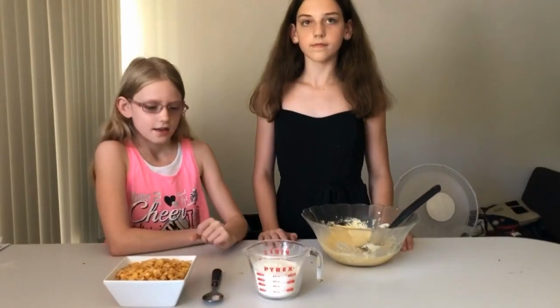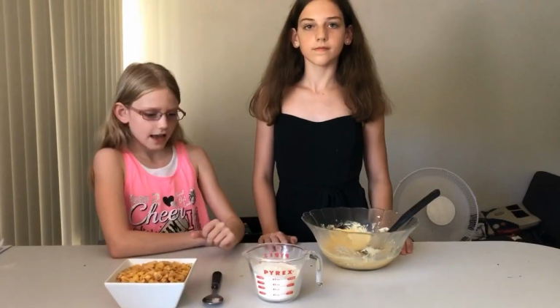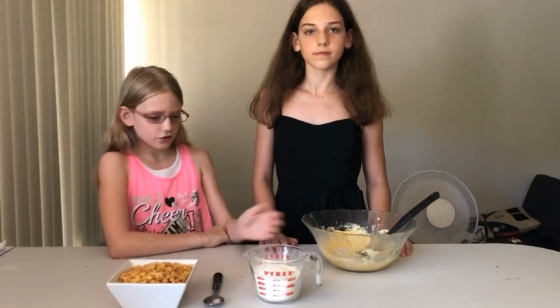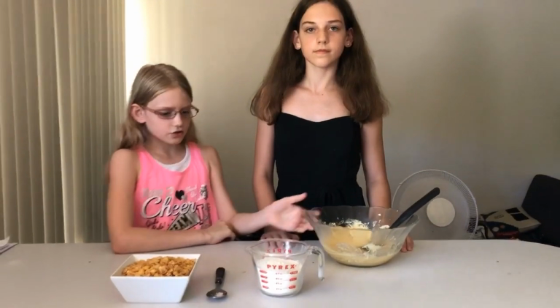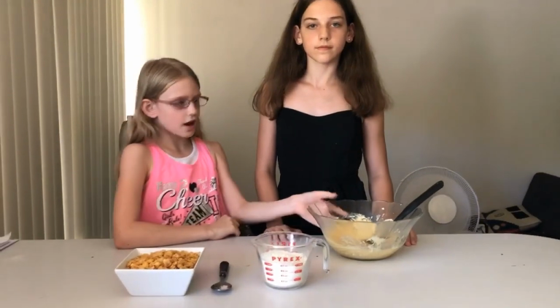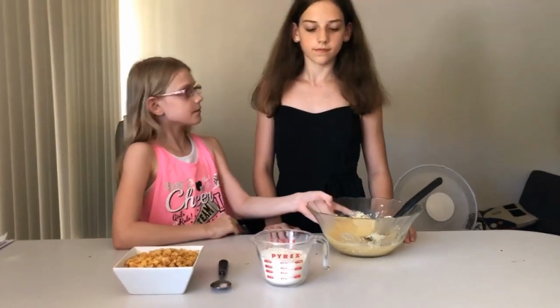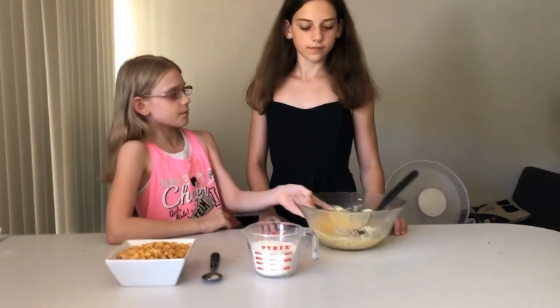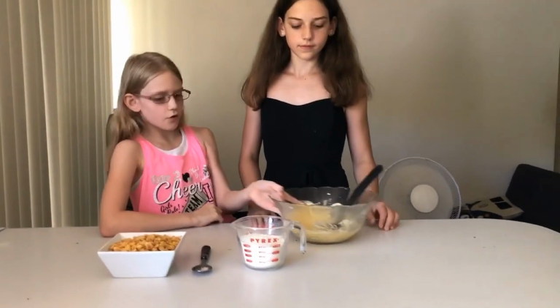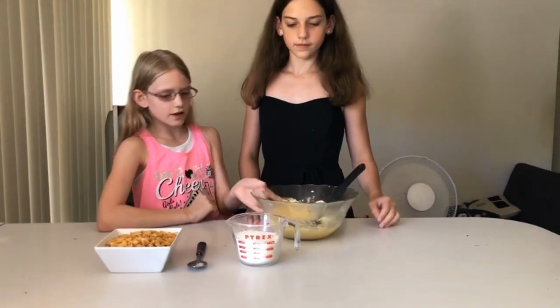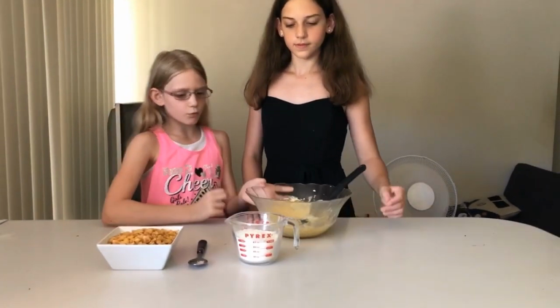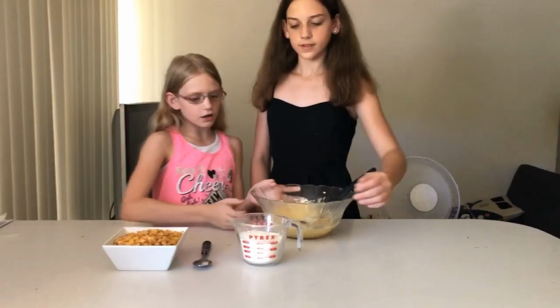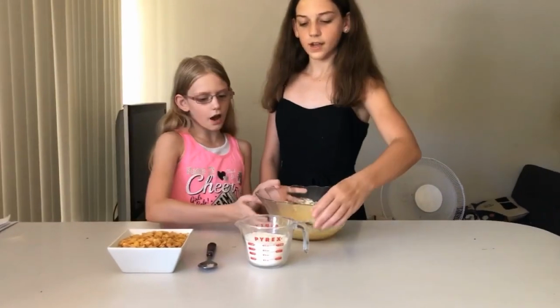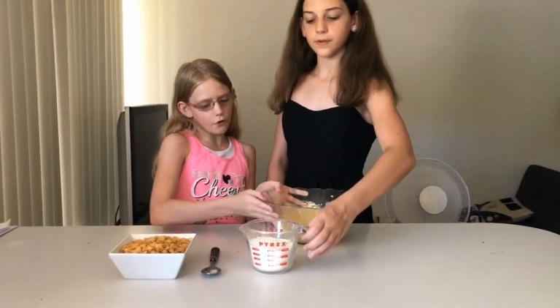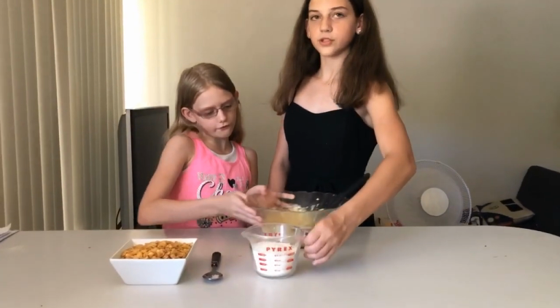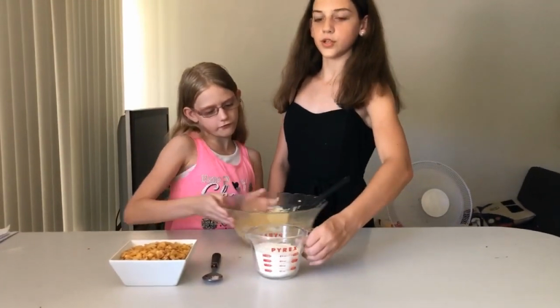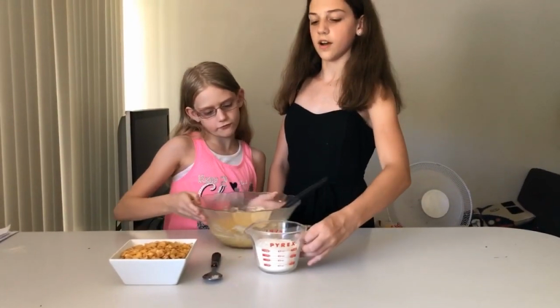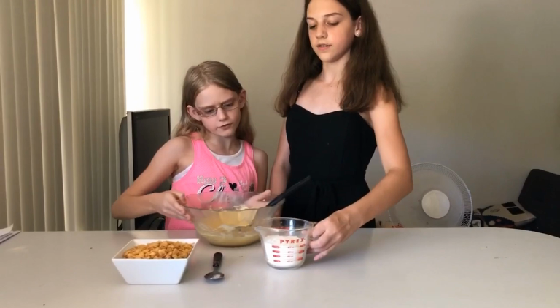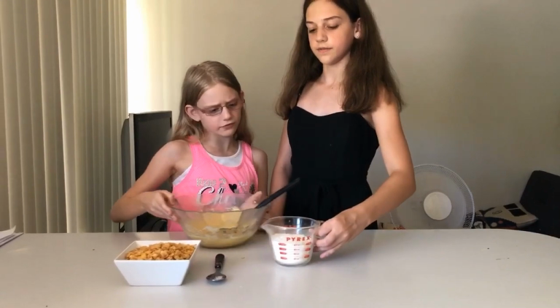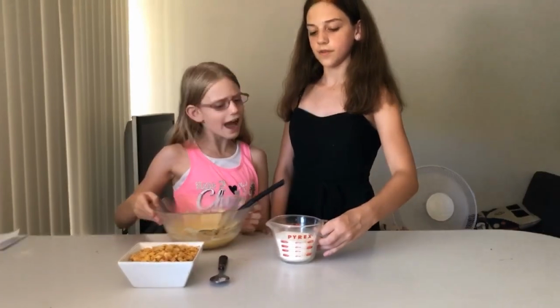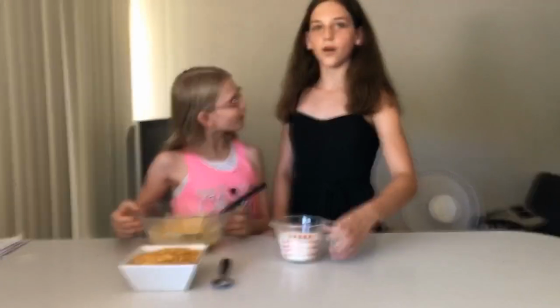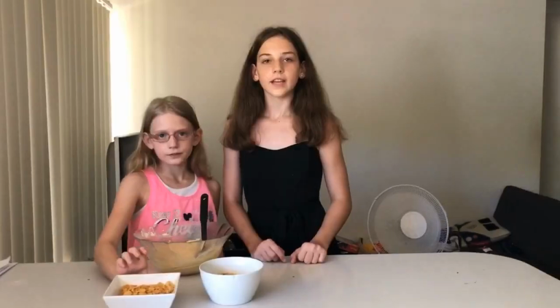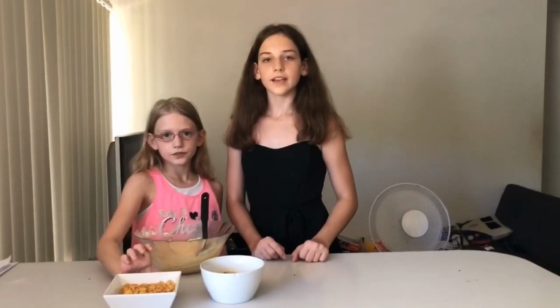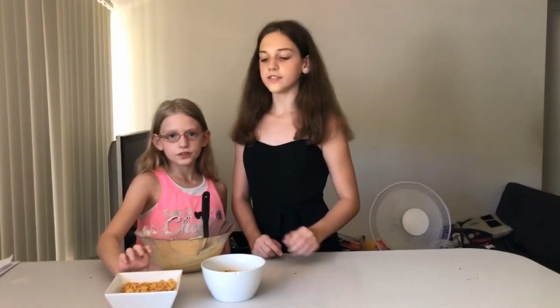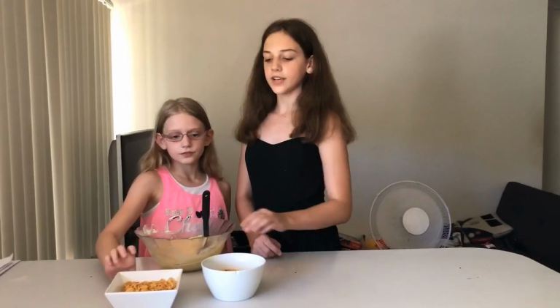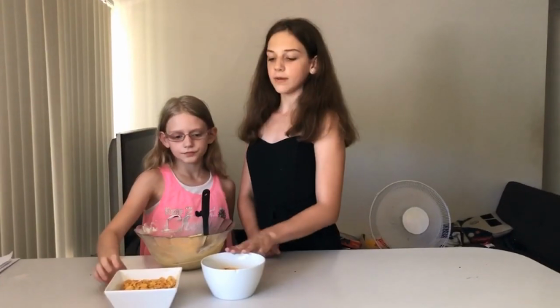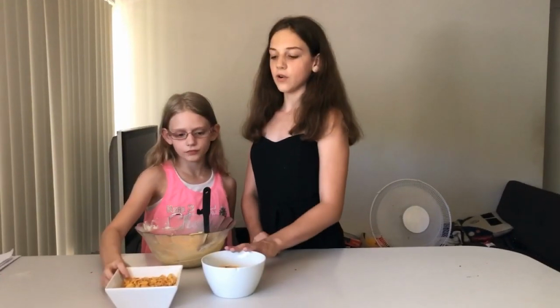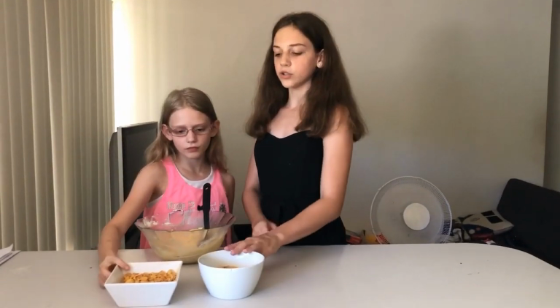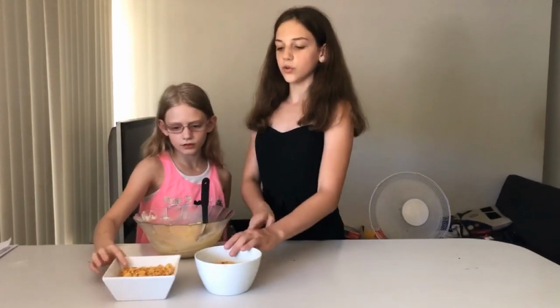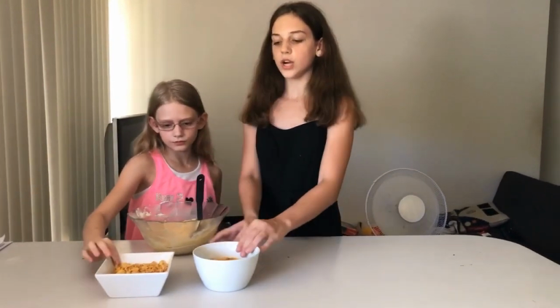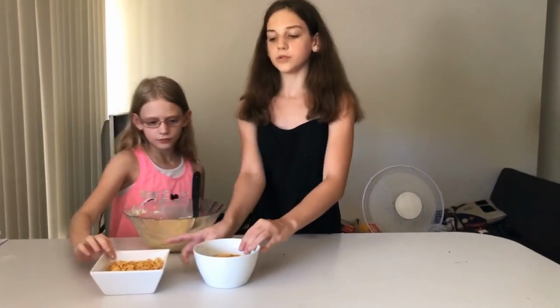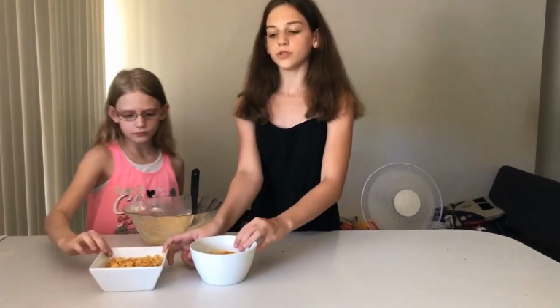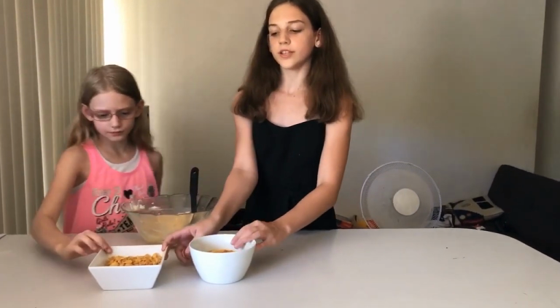Okay, so time to pour in one cup of sugar. Wow. Okay, so here we've got two cups of sugar.